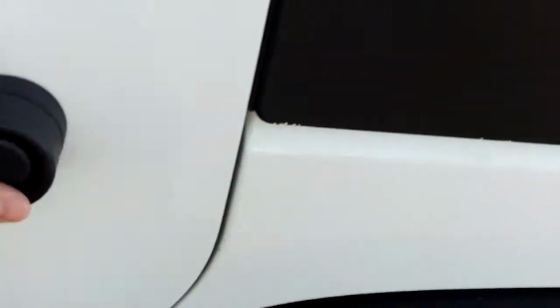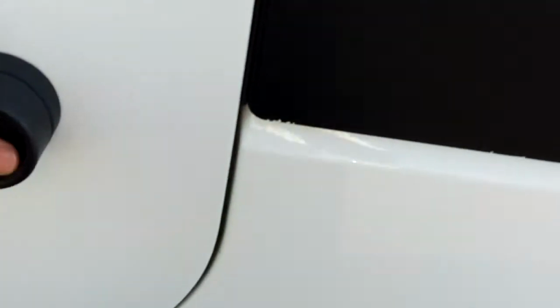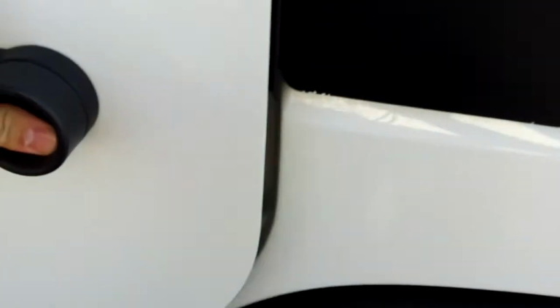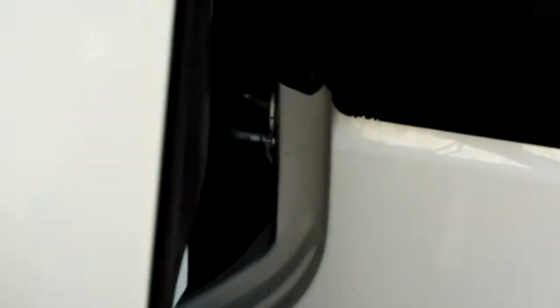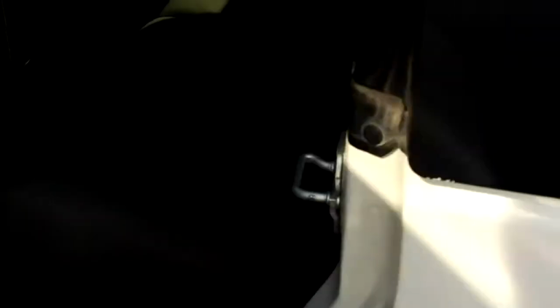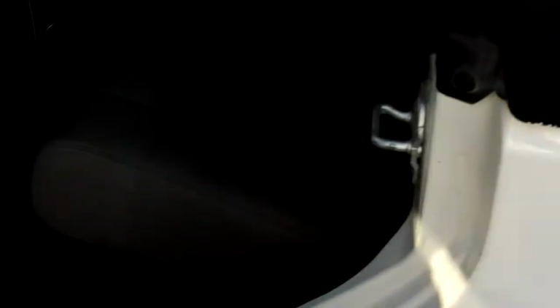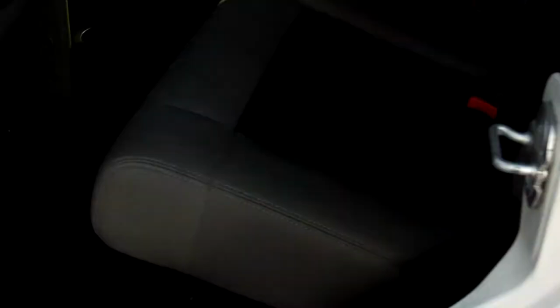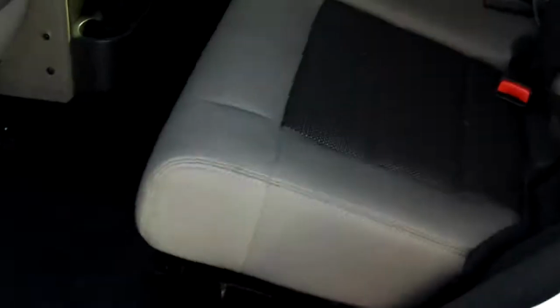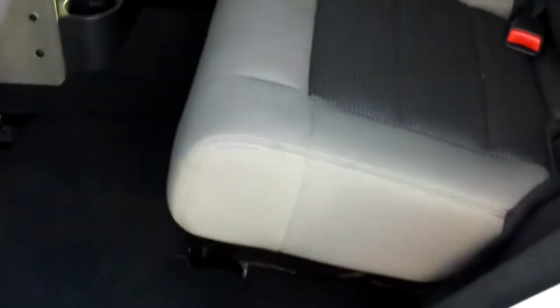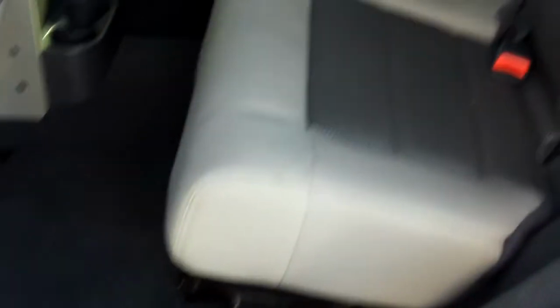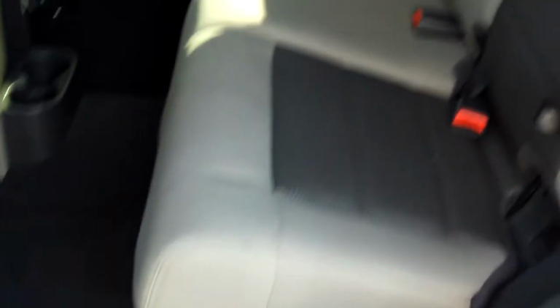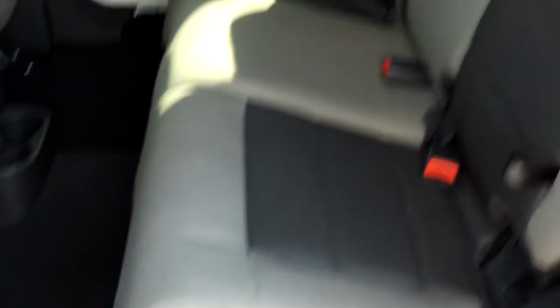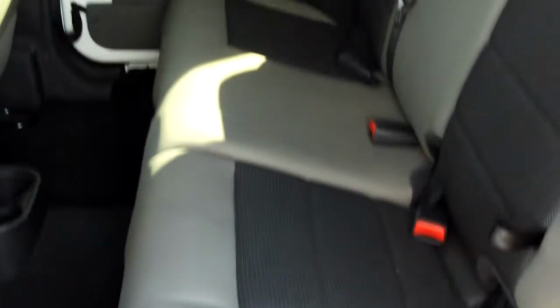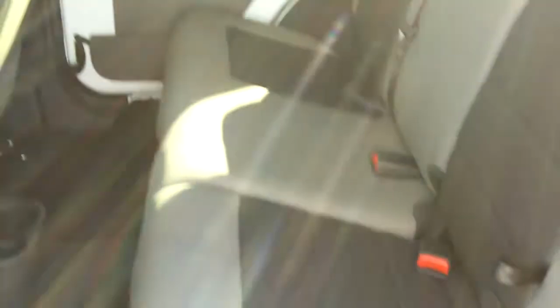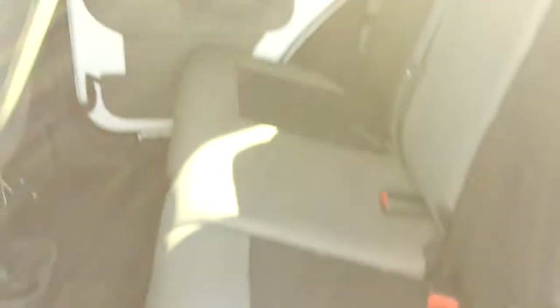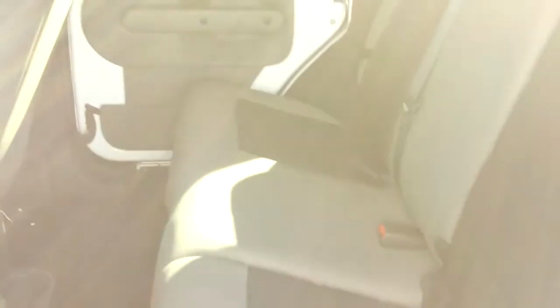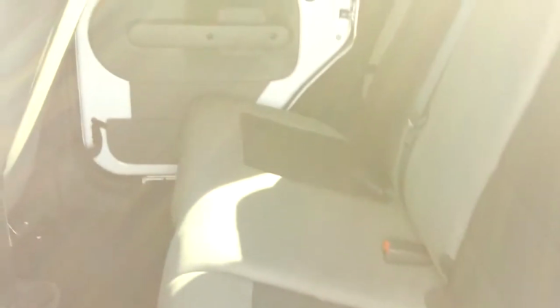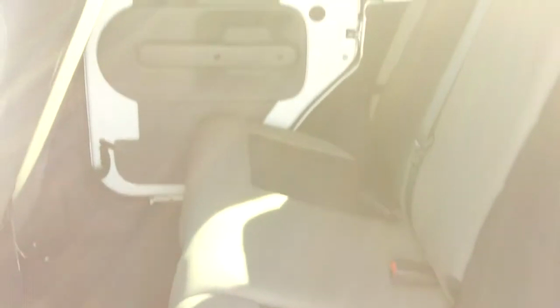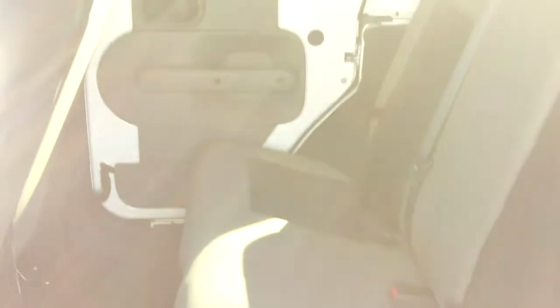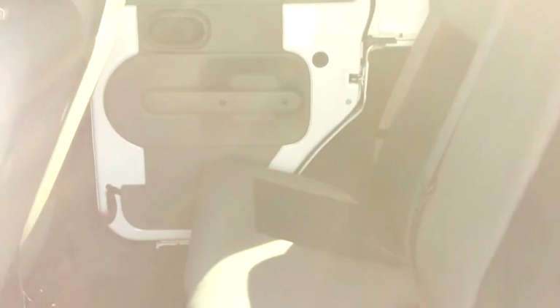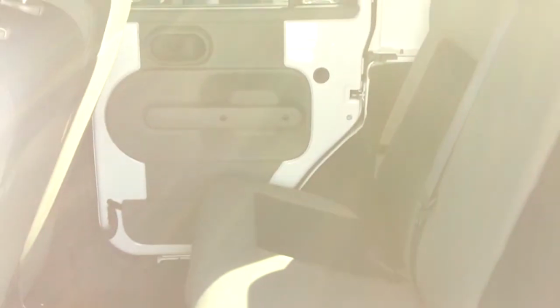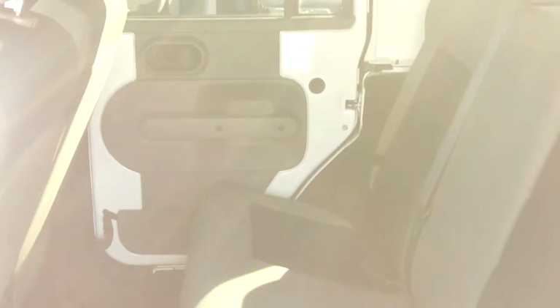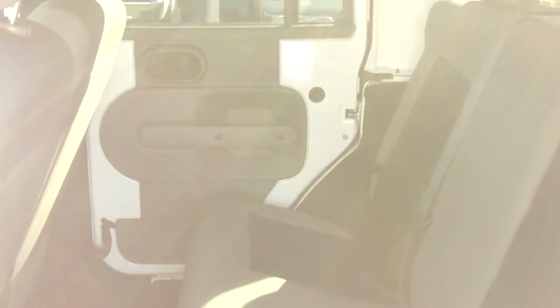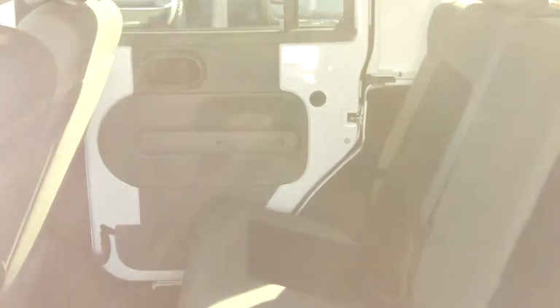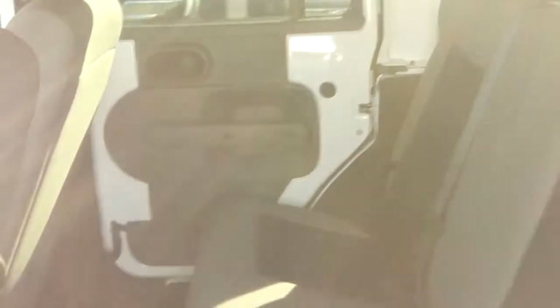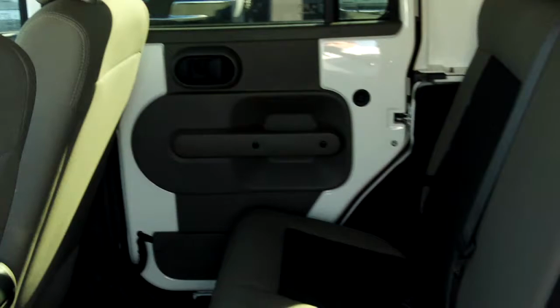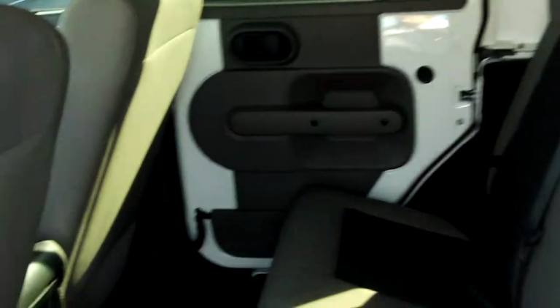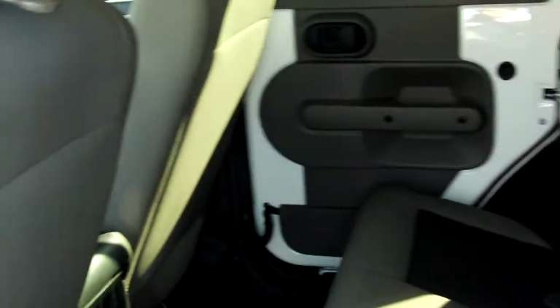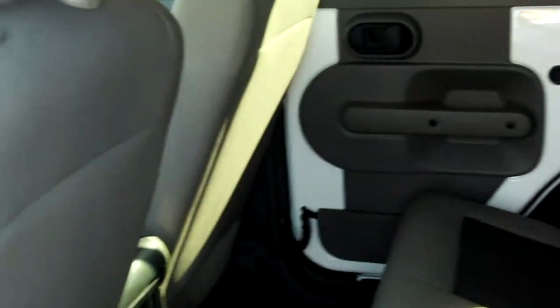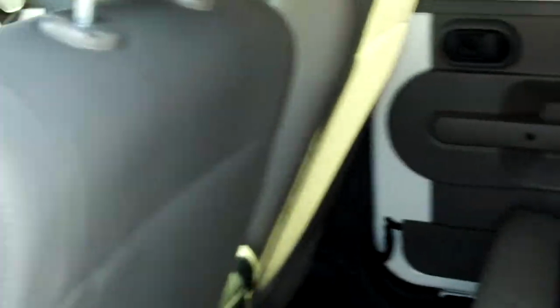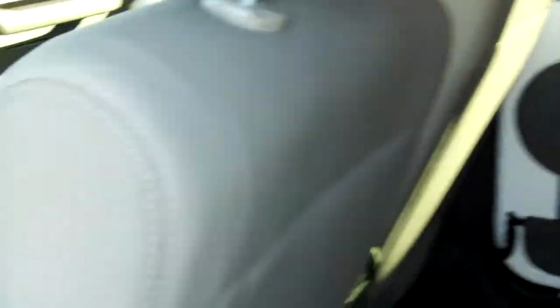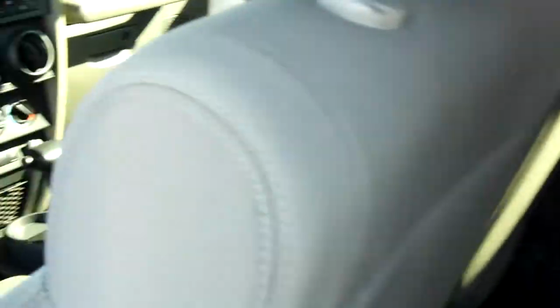It's got a 60-40 folding split back seat back here that you can fold down, and there's lots of storage room in the back.